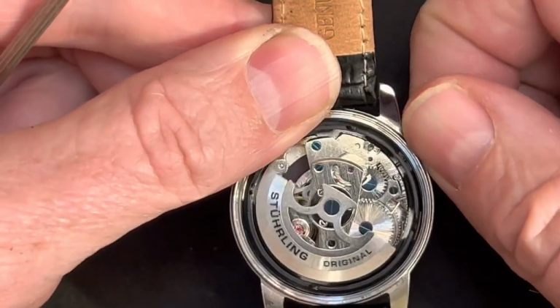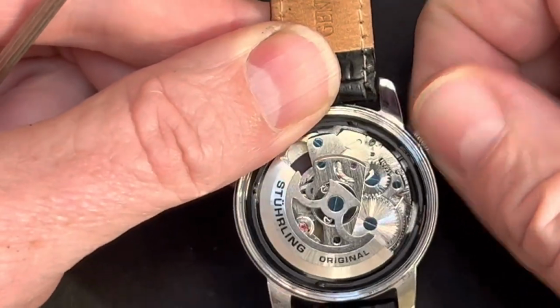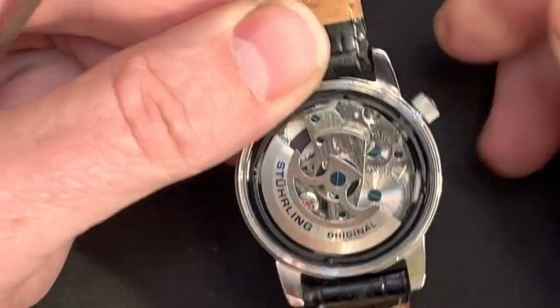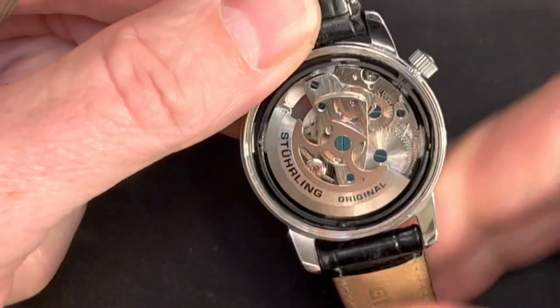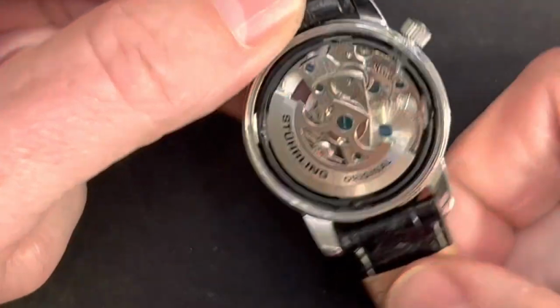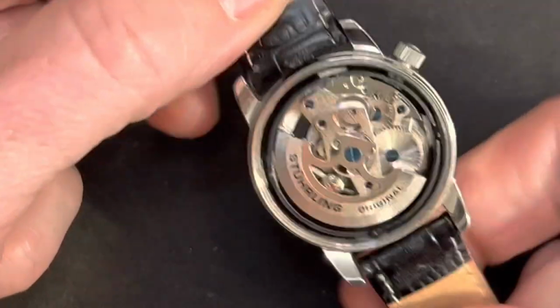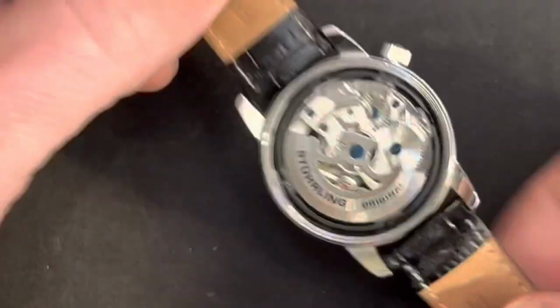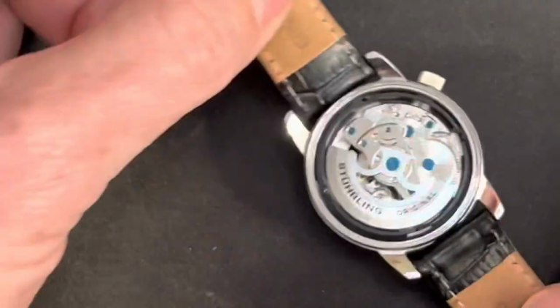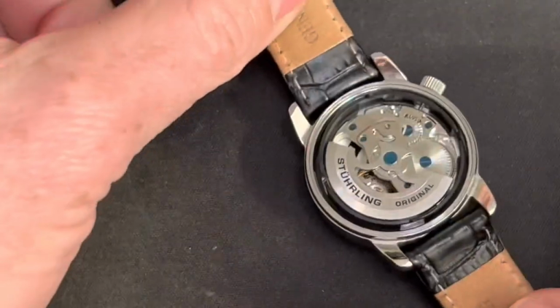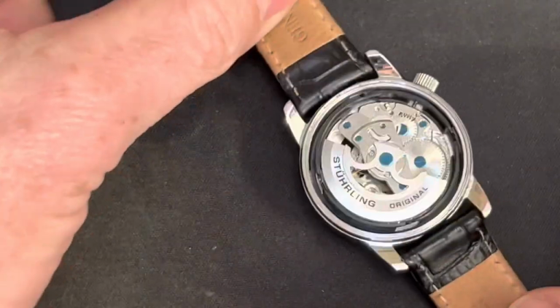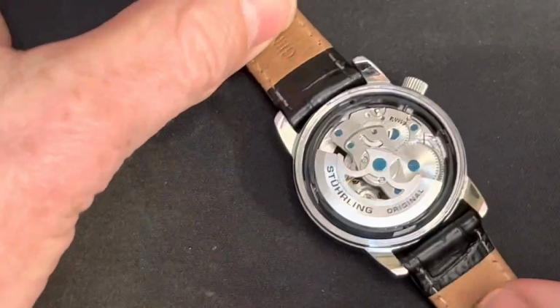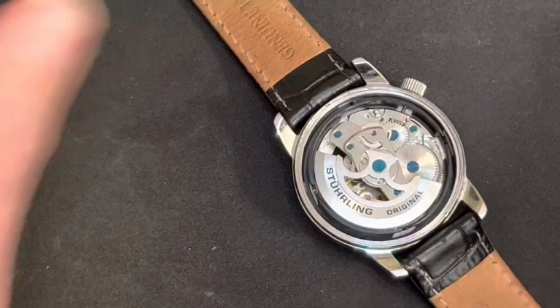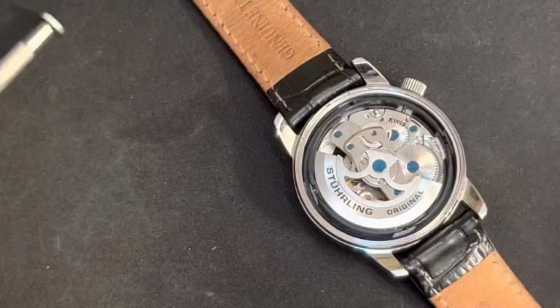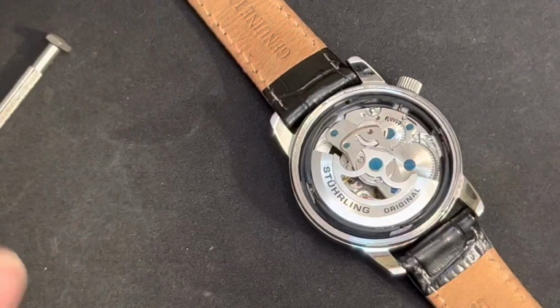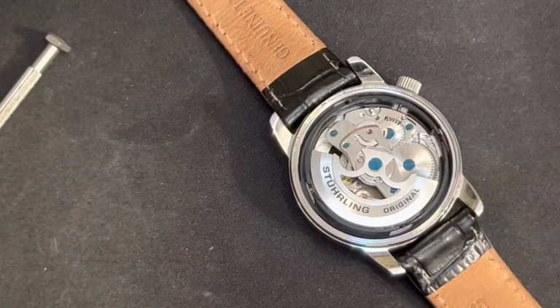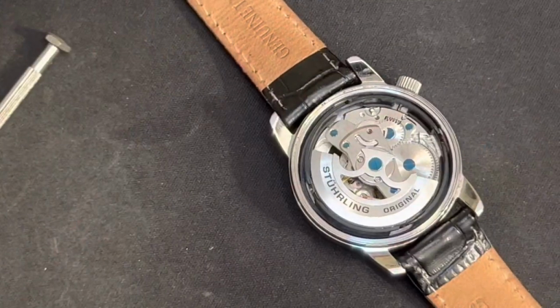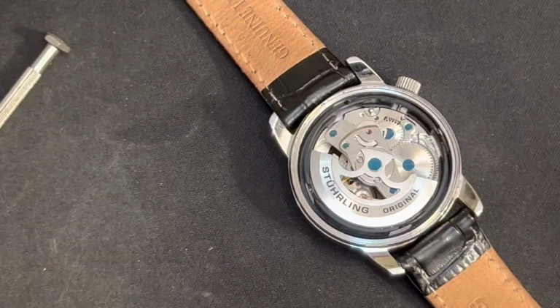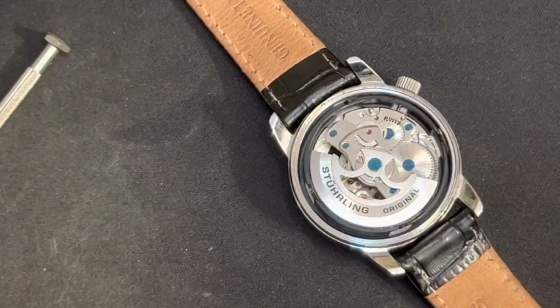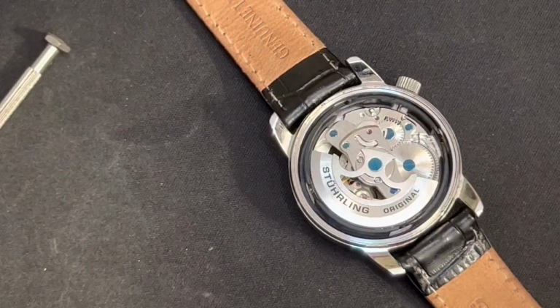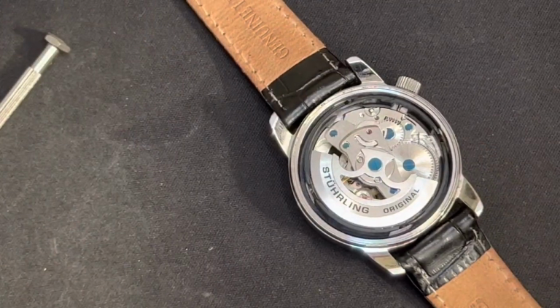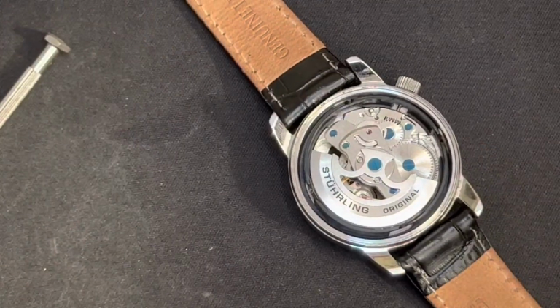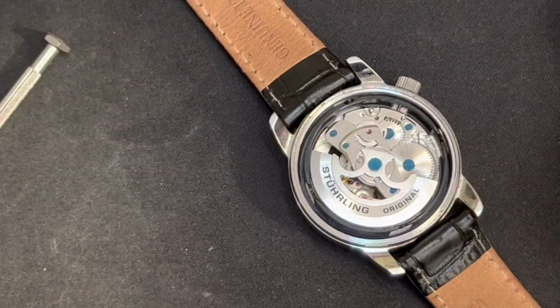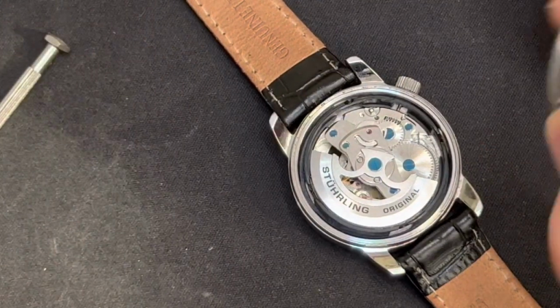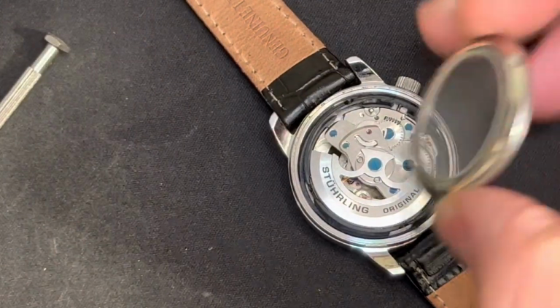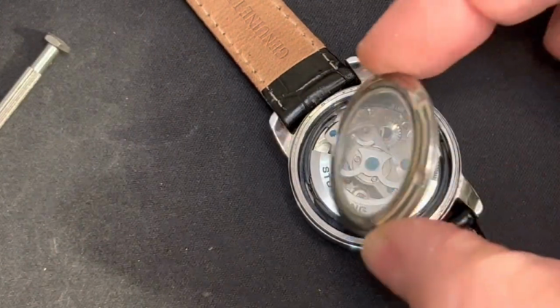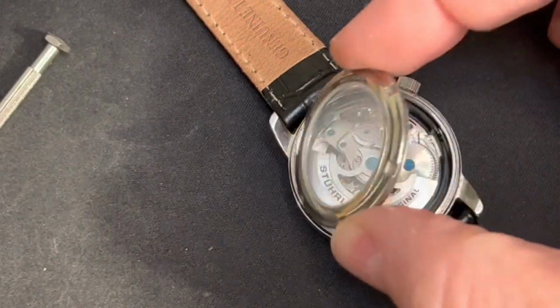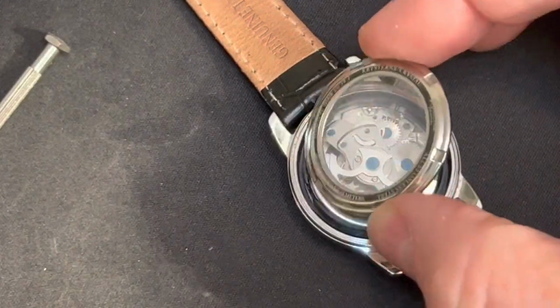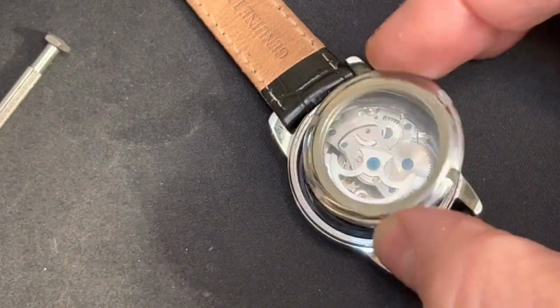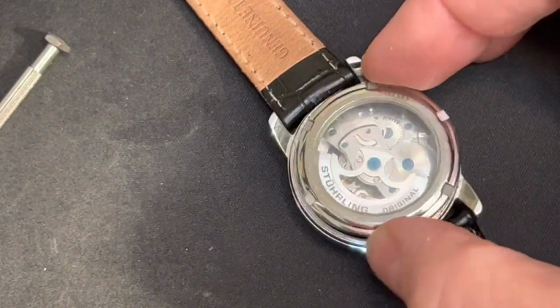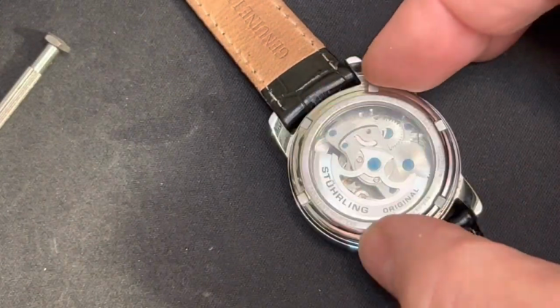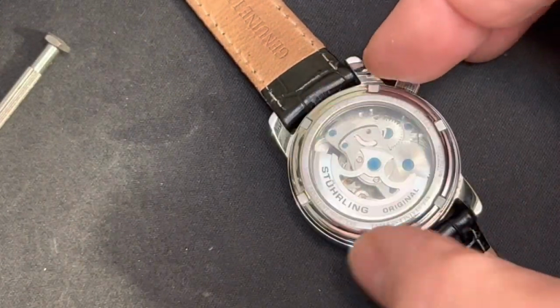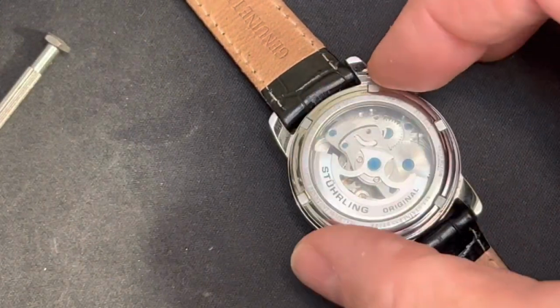So there you go. That's how you remove the crown and replace it on a Sterling automatic watch.